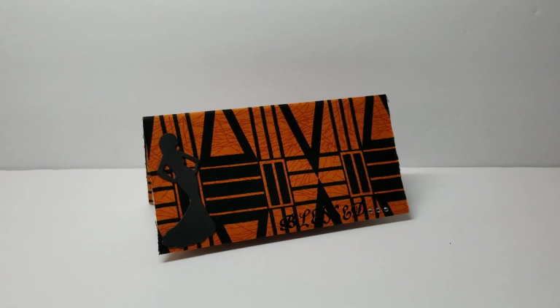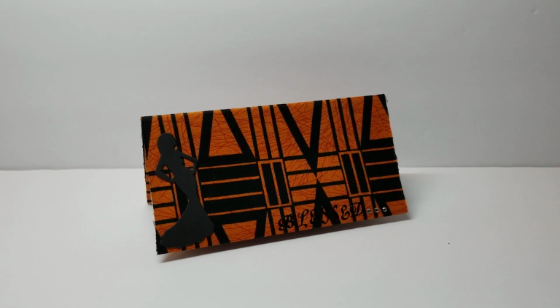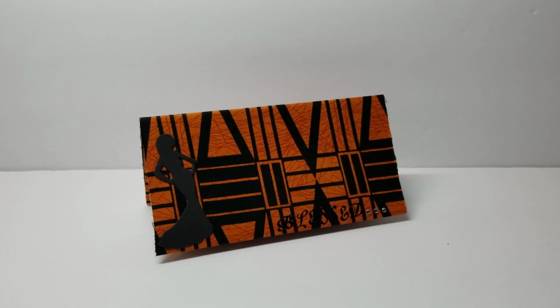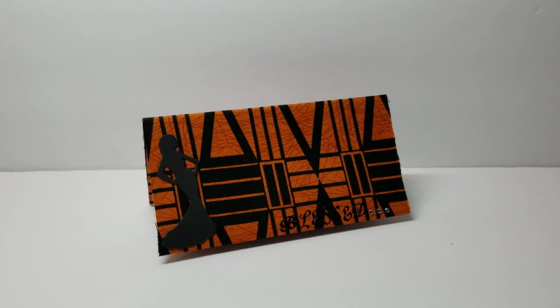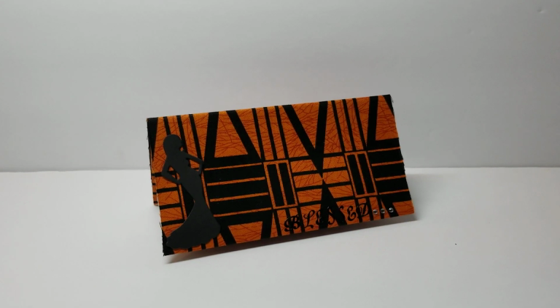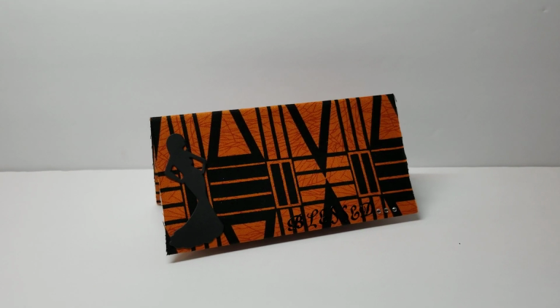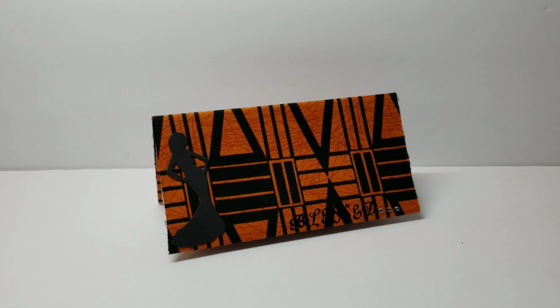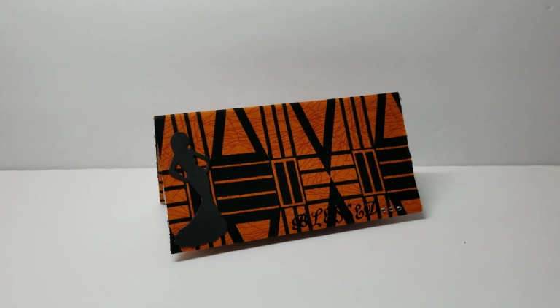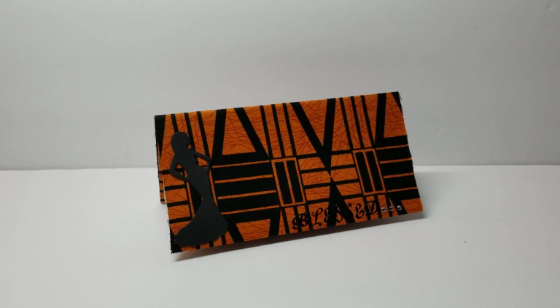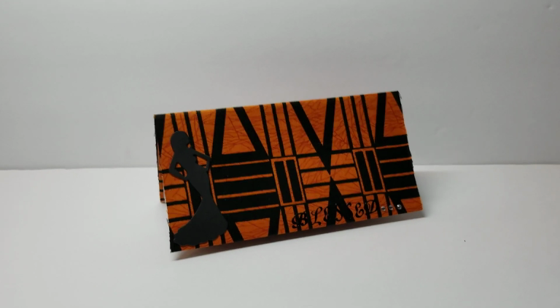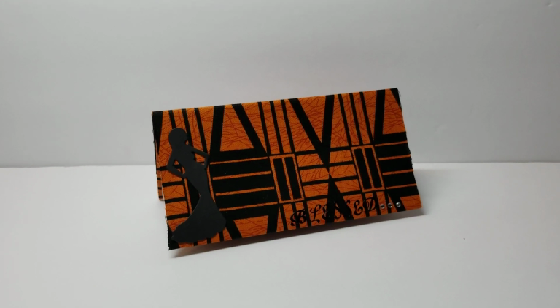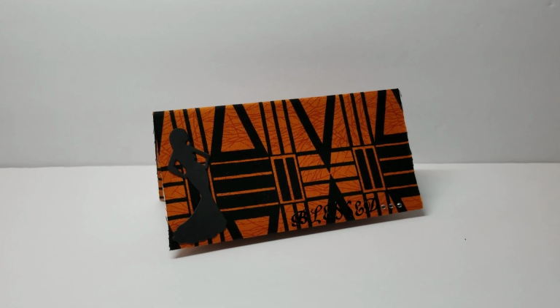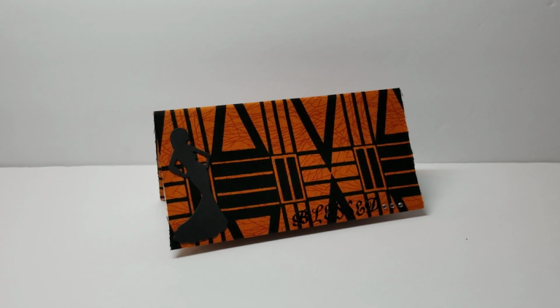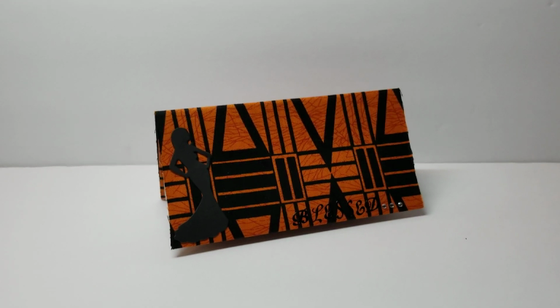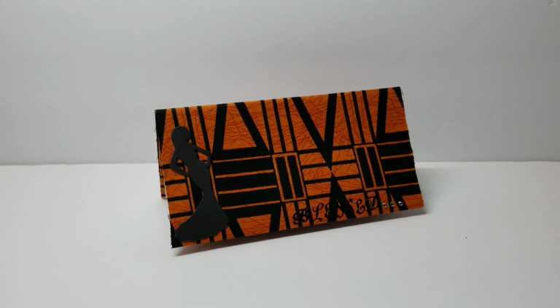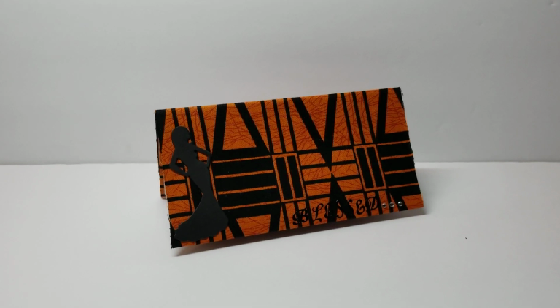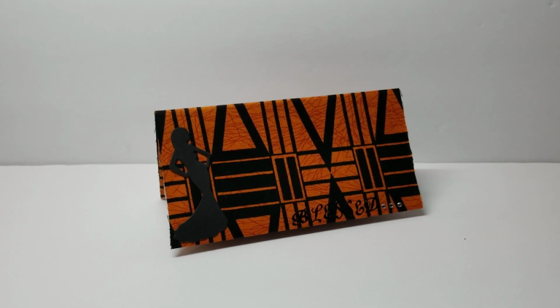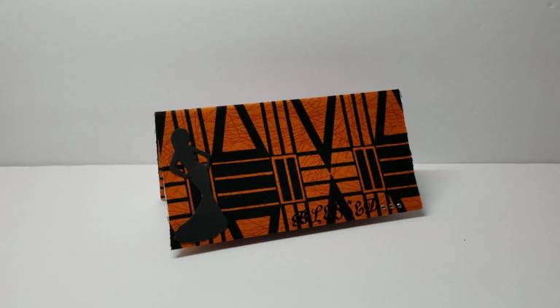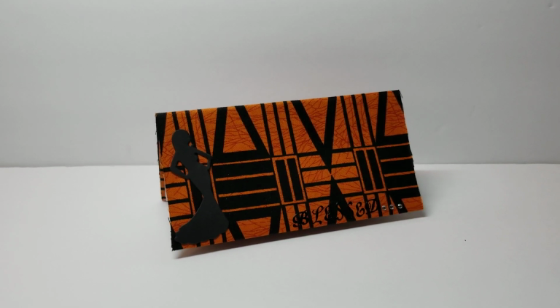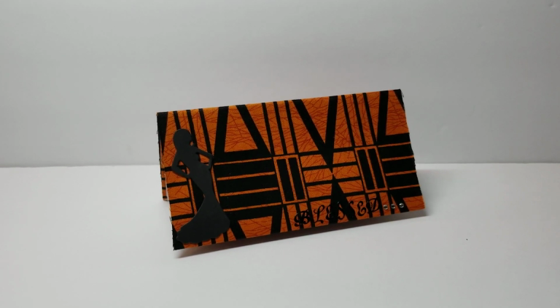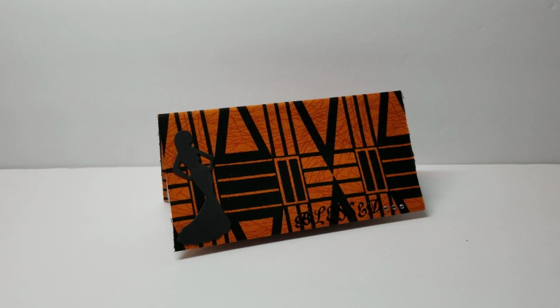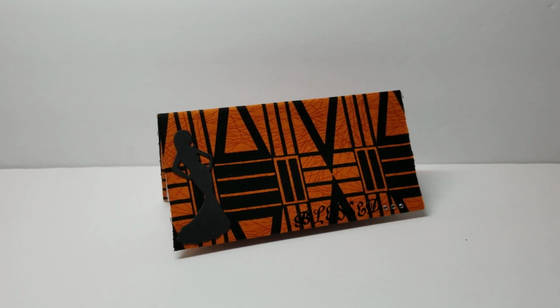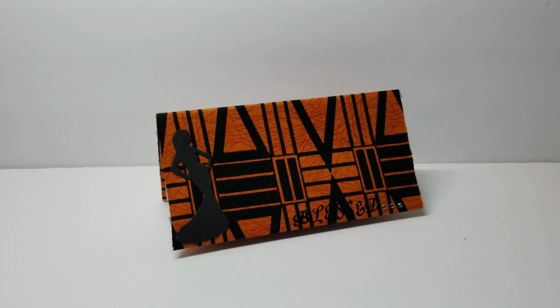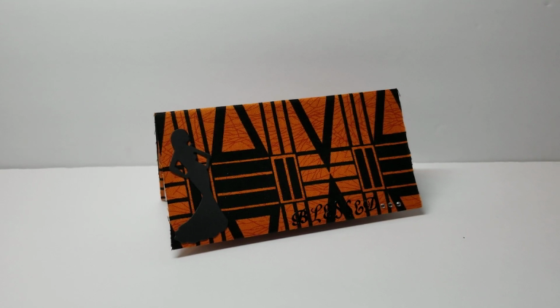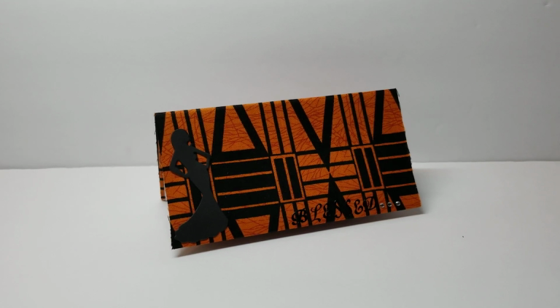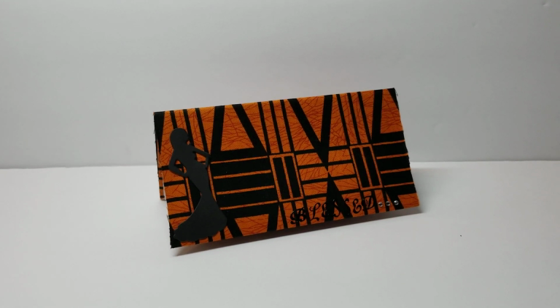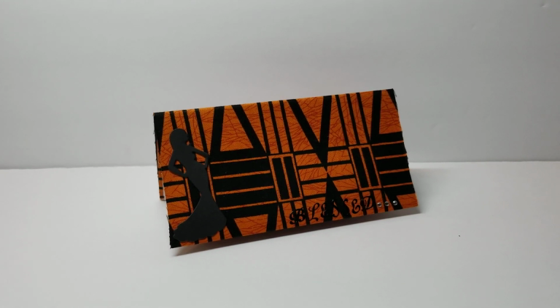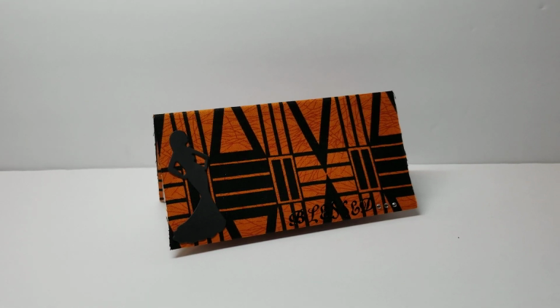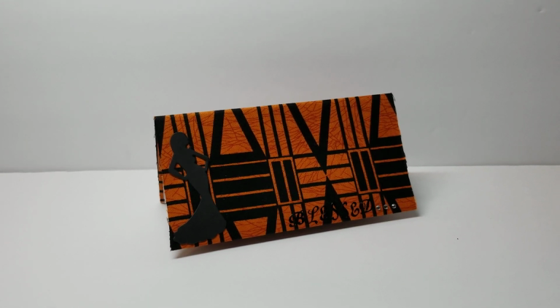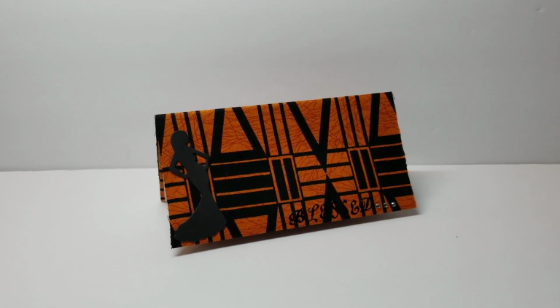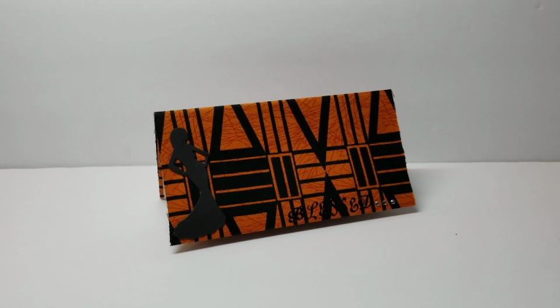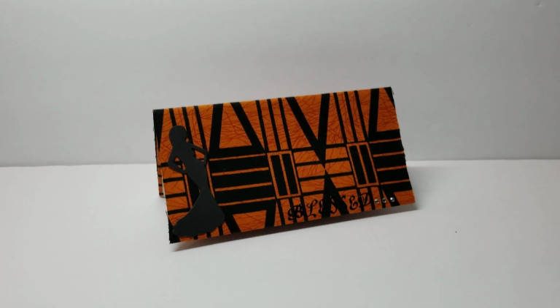Hey YouTube, it's Audrey, and I'm here to share with you a design team project for the Cutting Cafe.